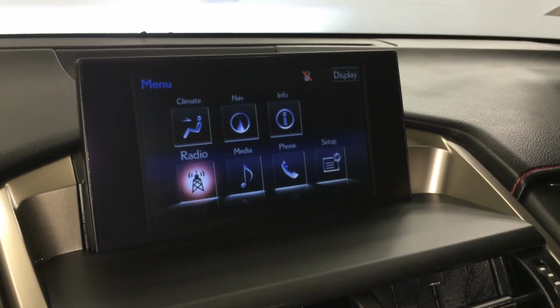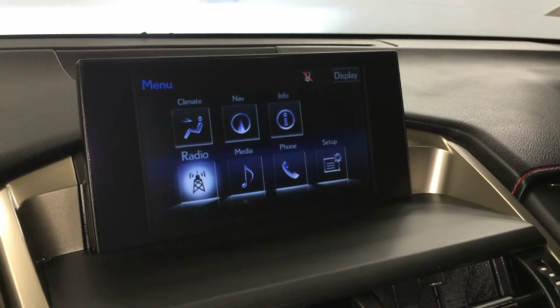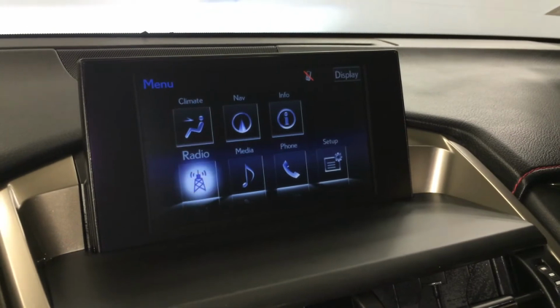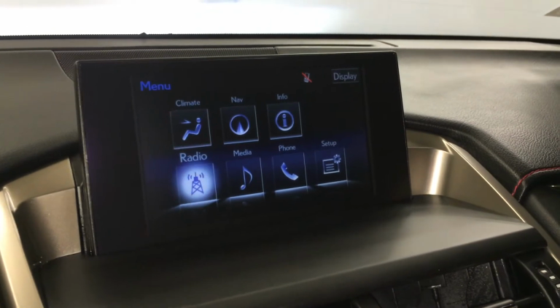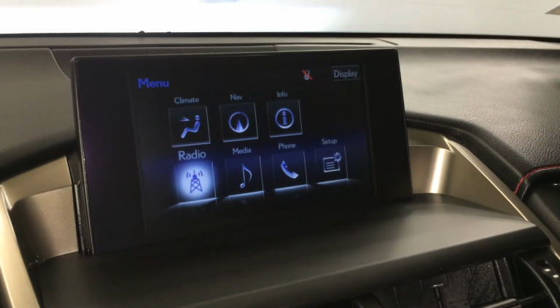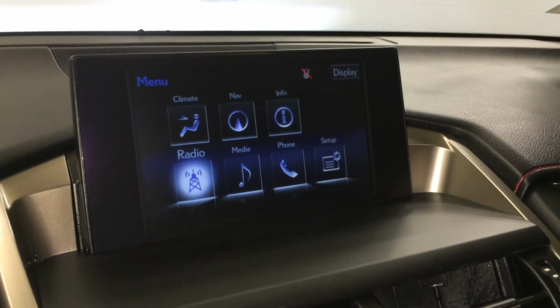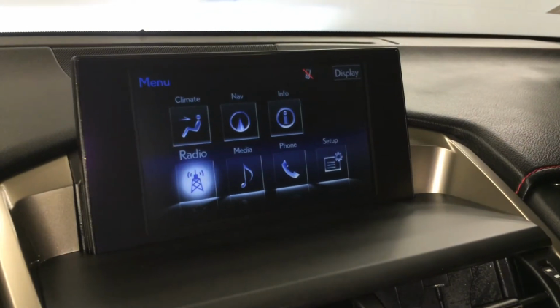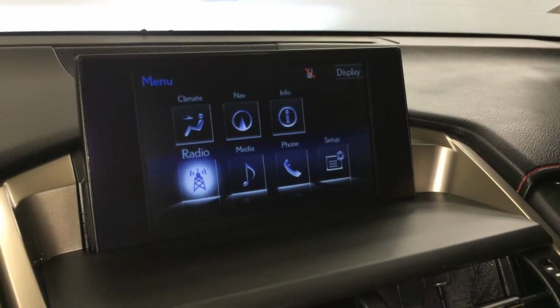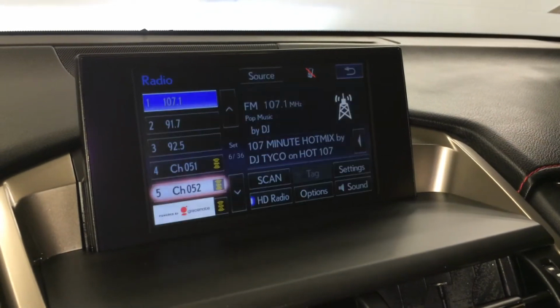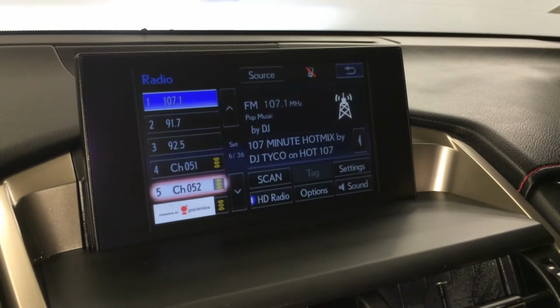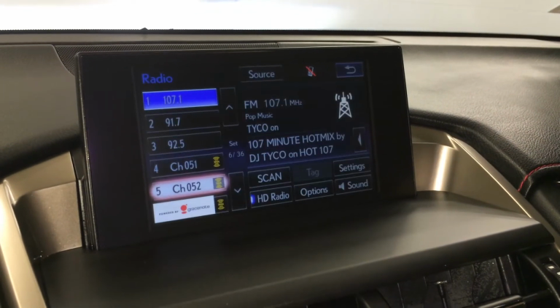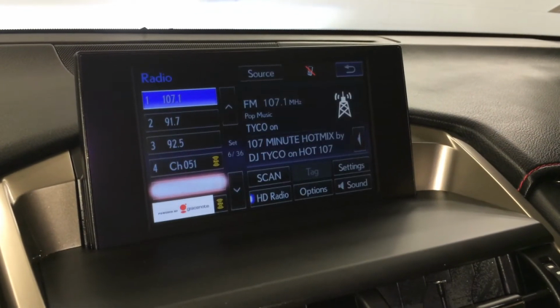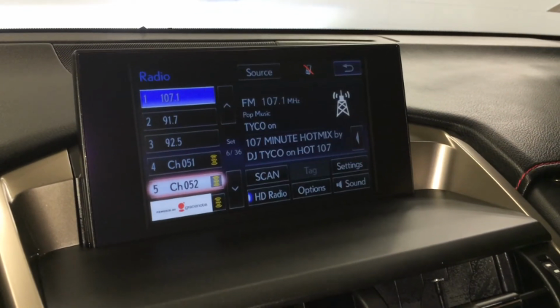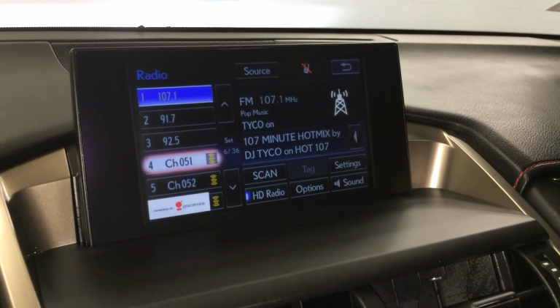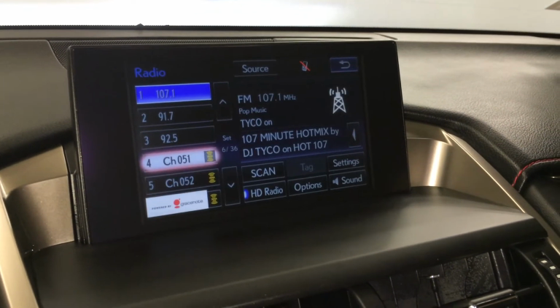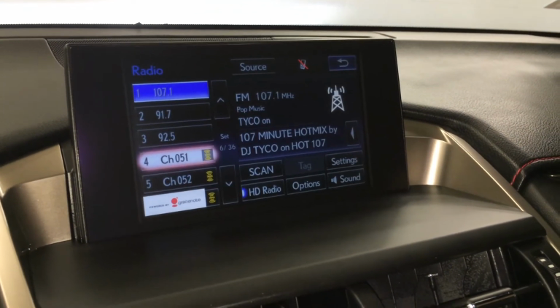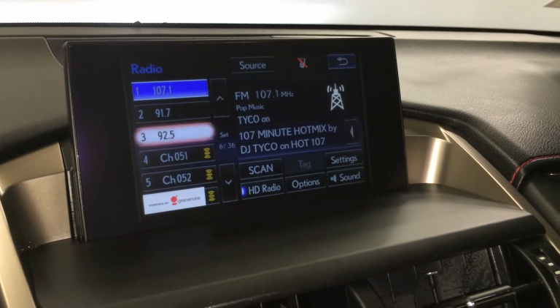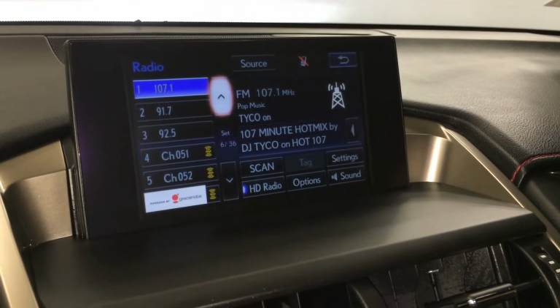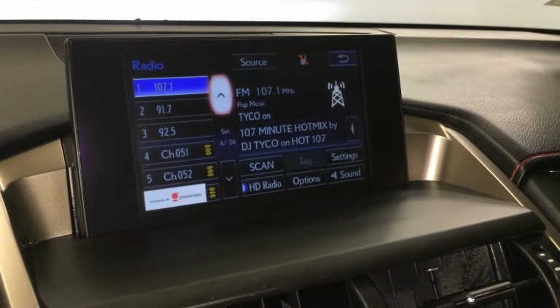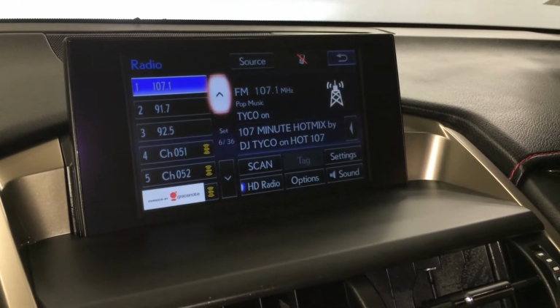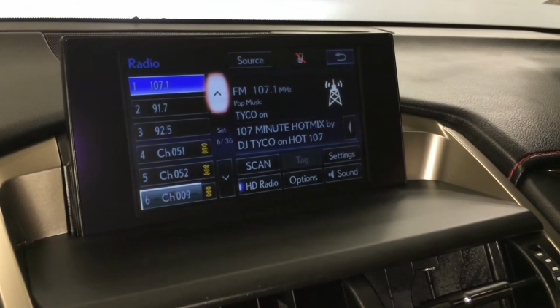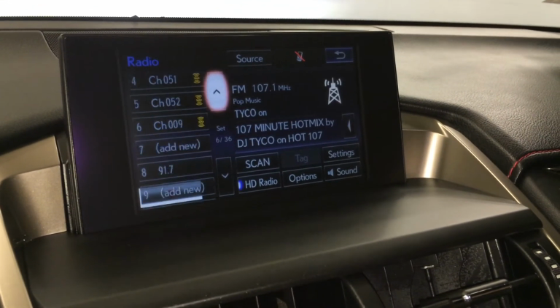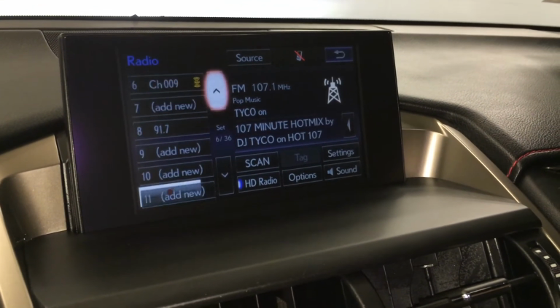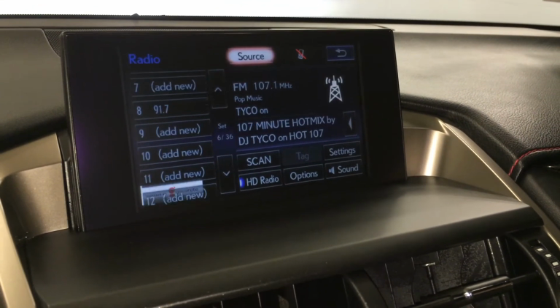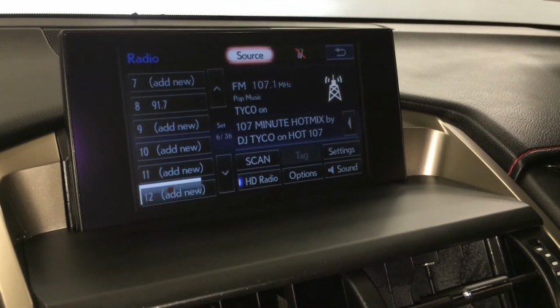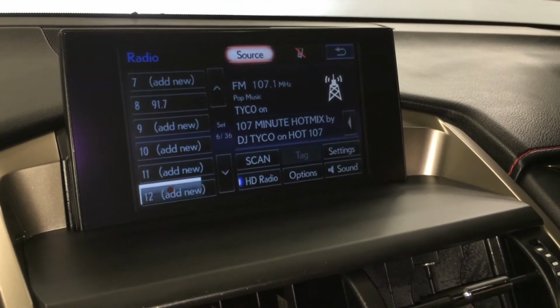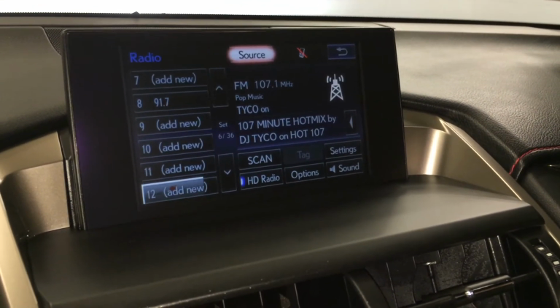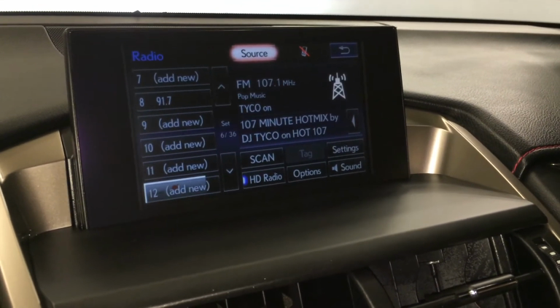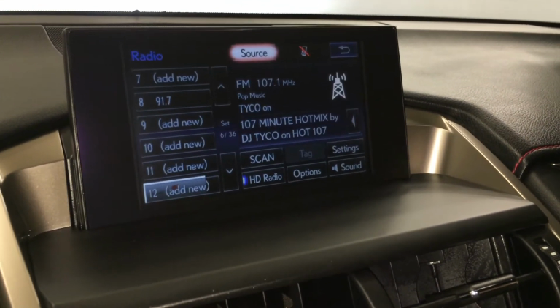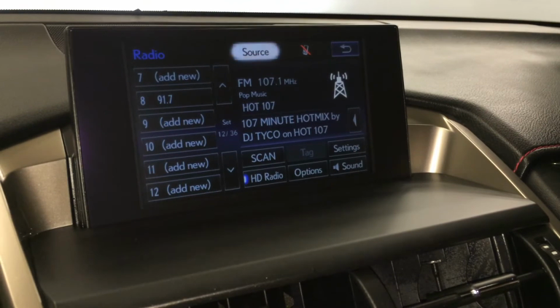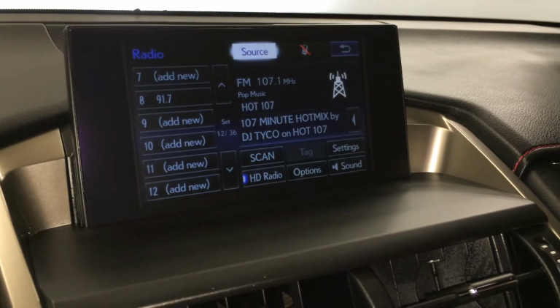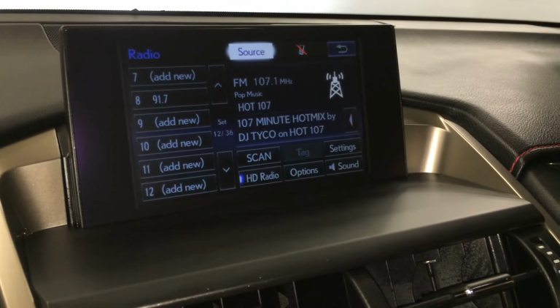The audio system supports AM, FM, HD radio, satellite, CD, DVD, USB auxiliary, and Bluetooth.